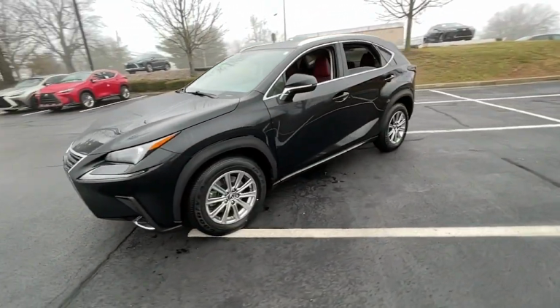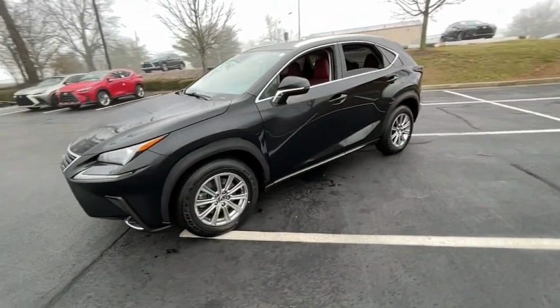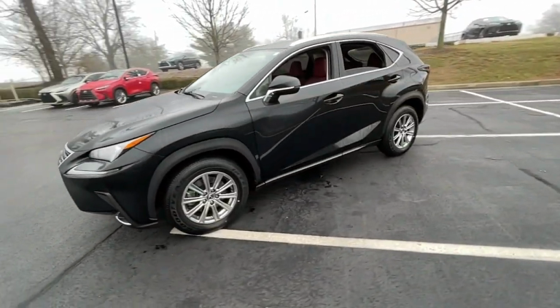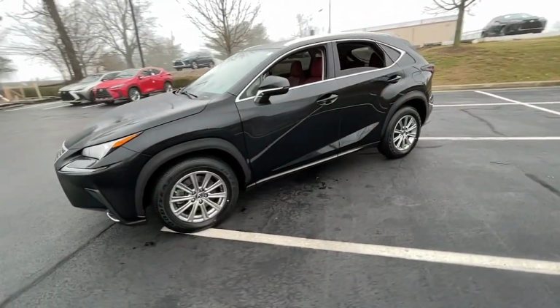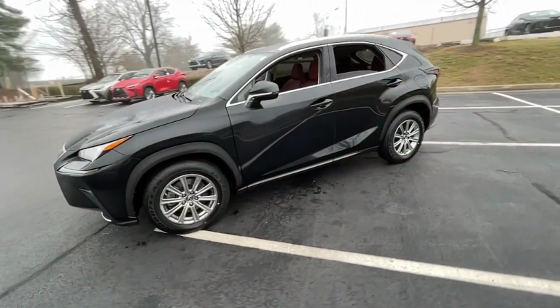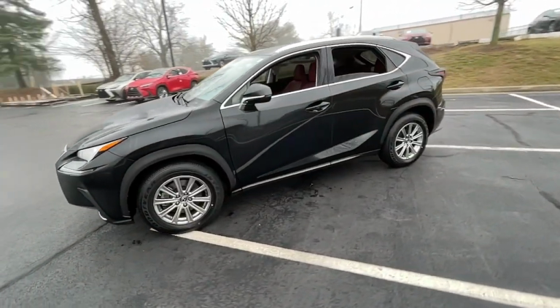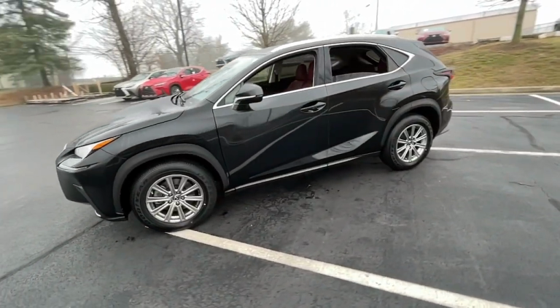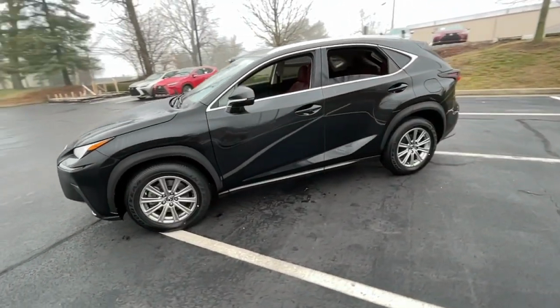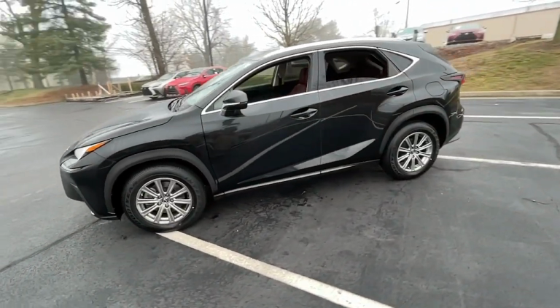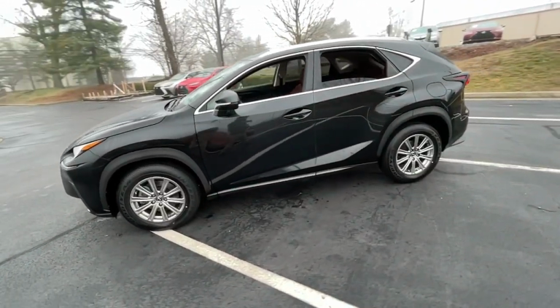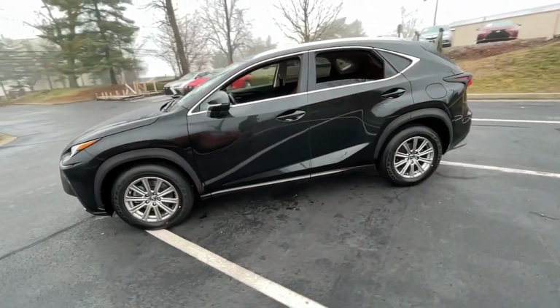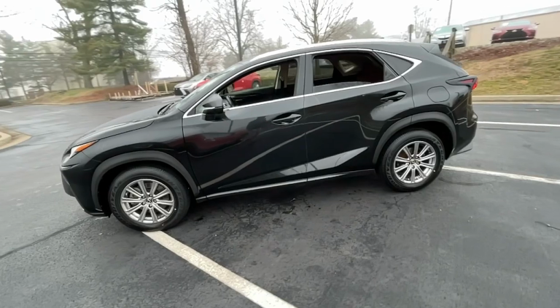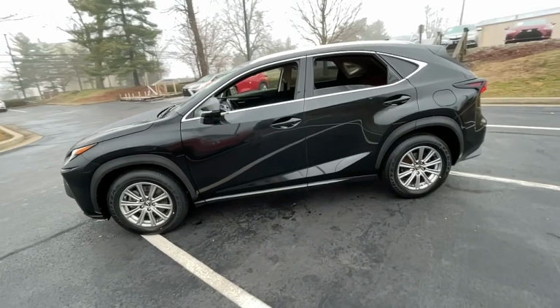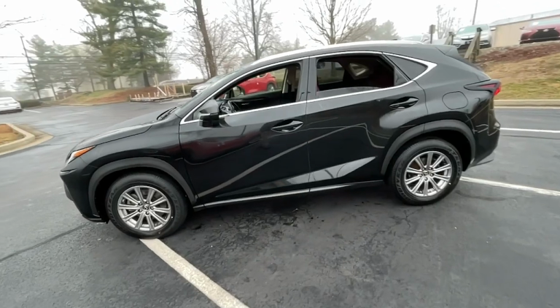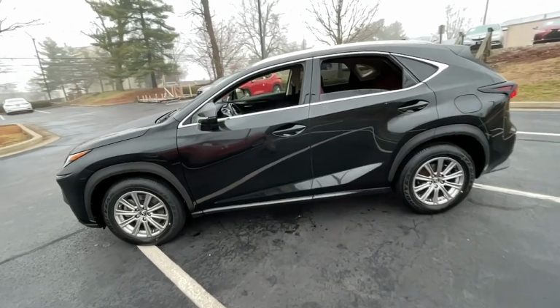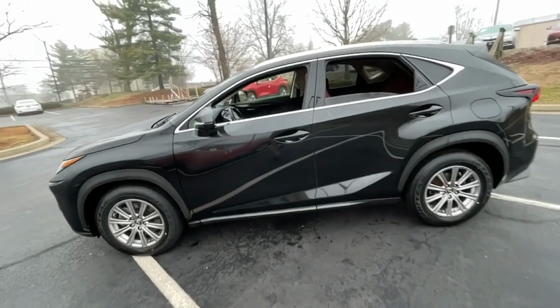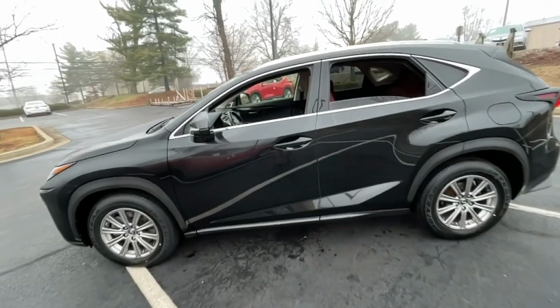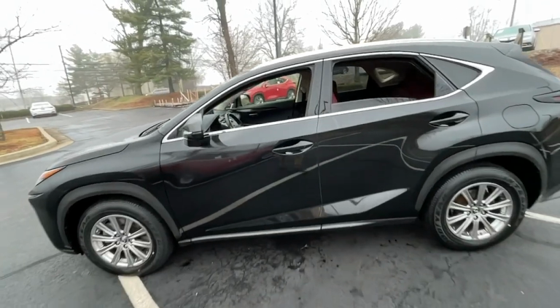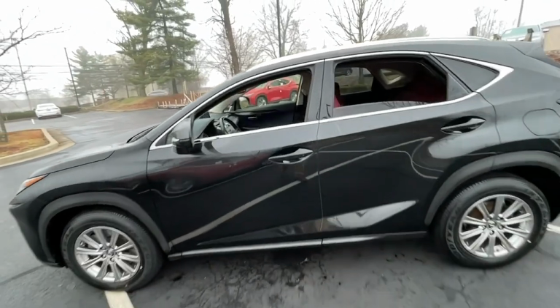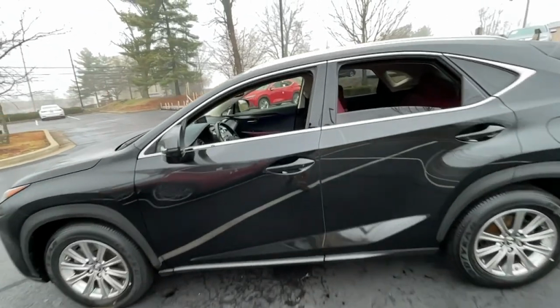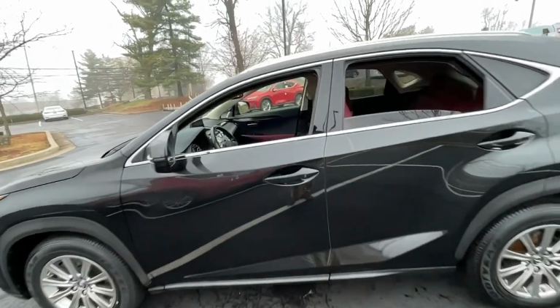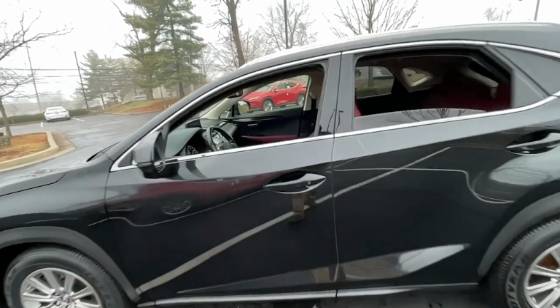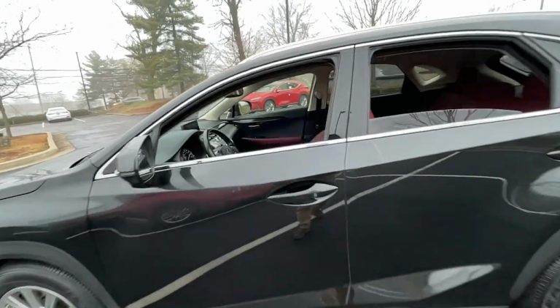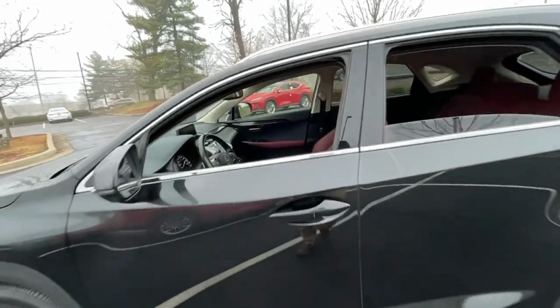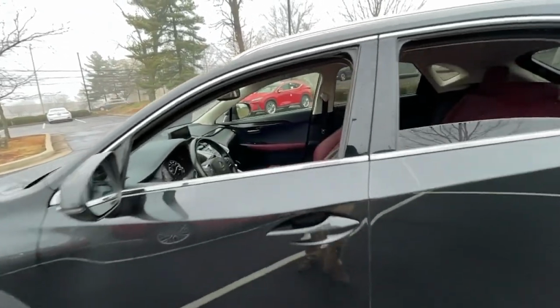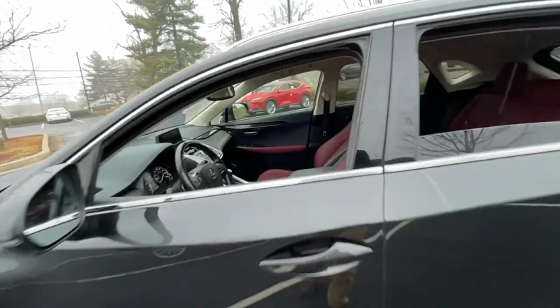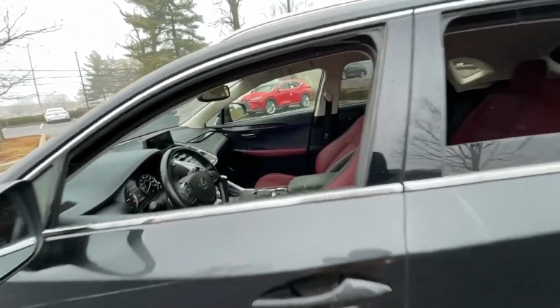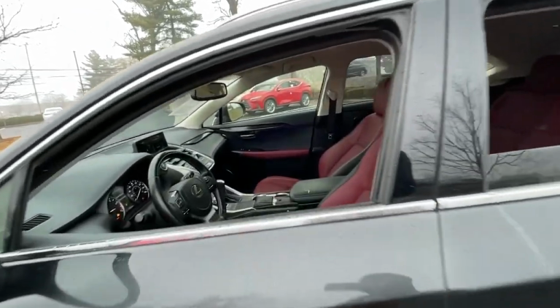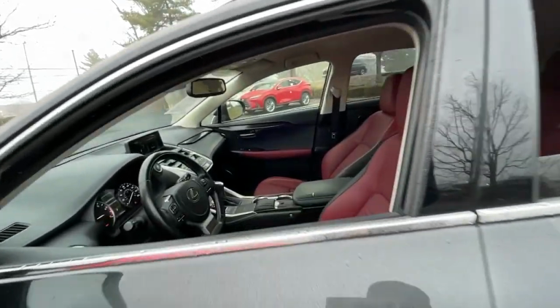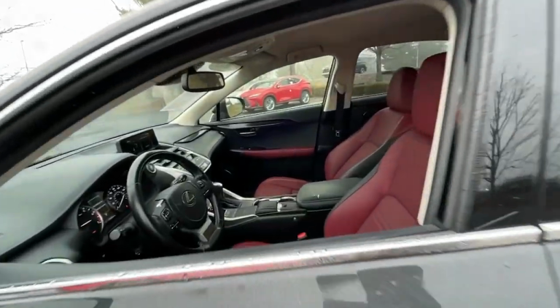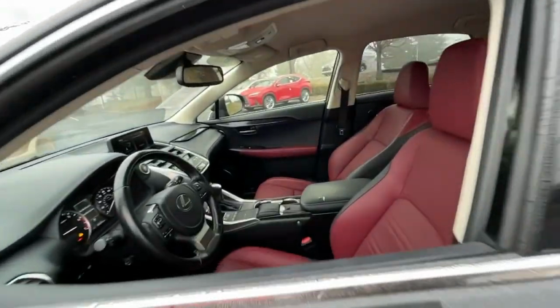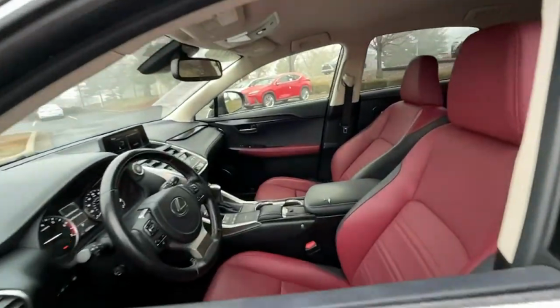suite of advanced safety tech, or all of the above, this sporty SUV will make your heart sing.